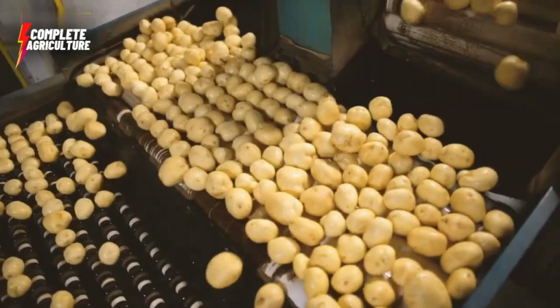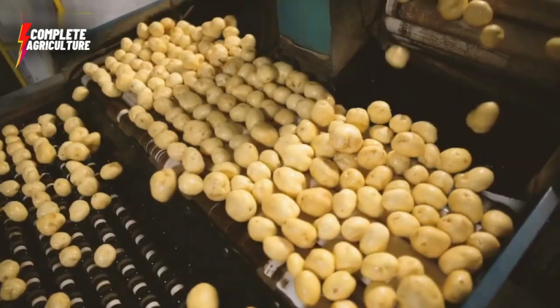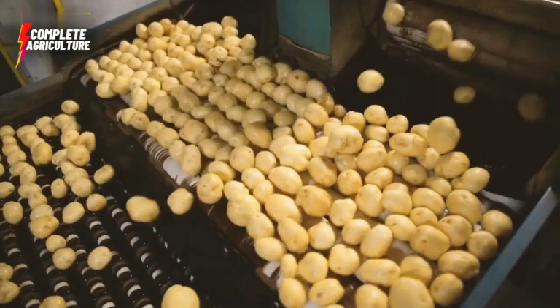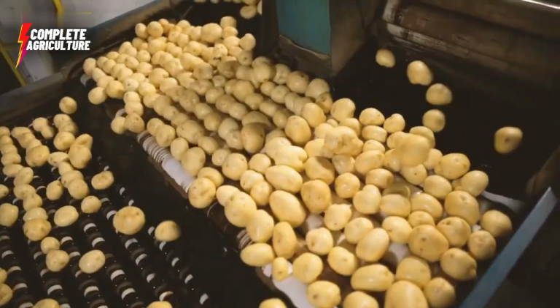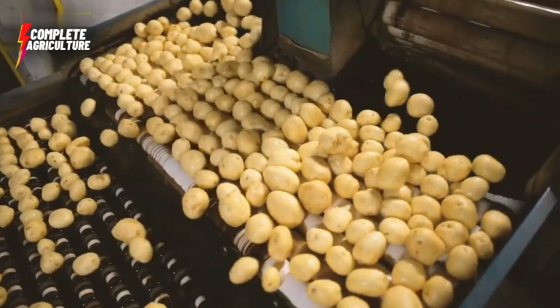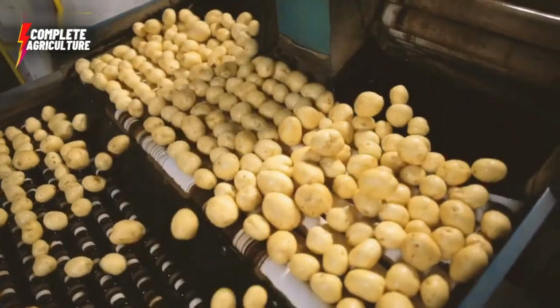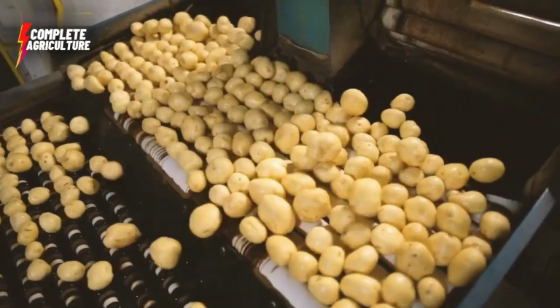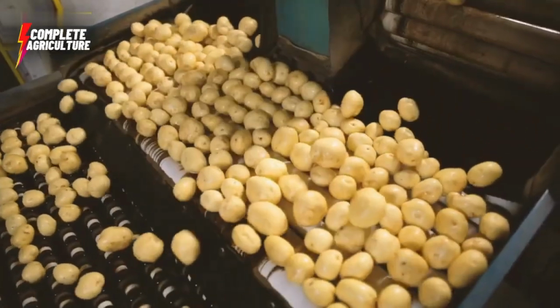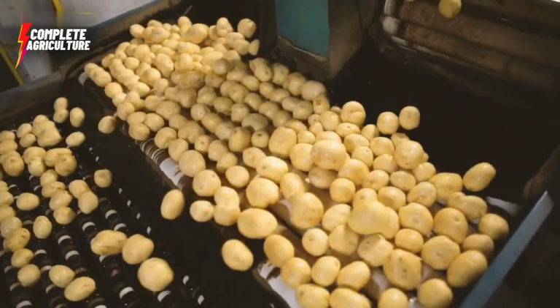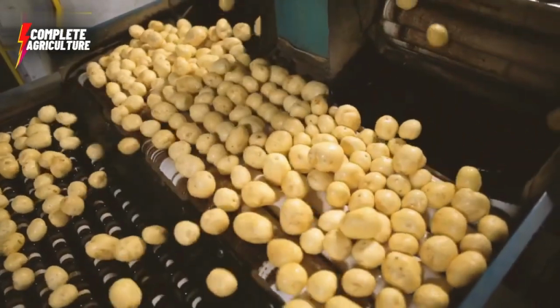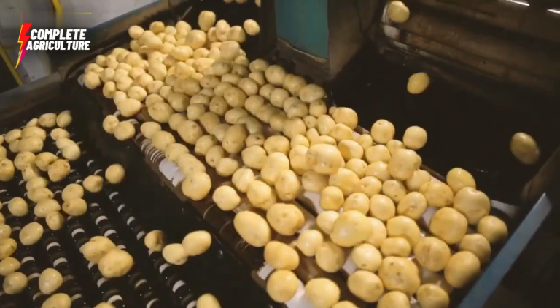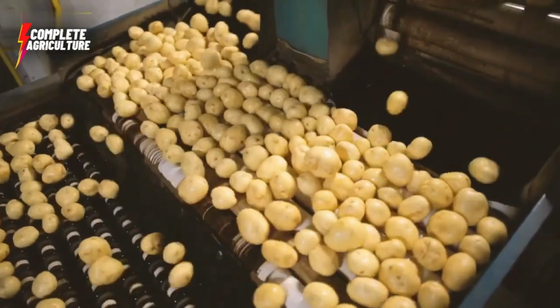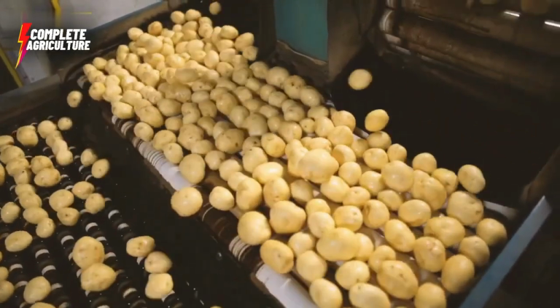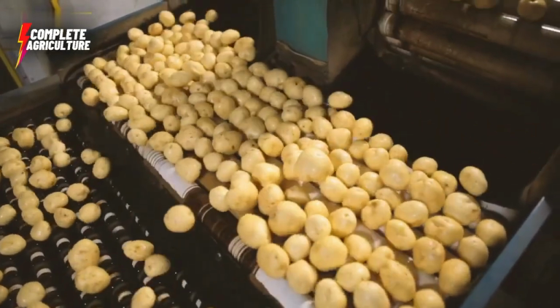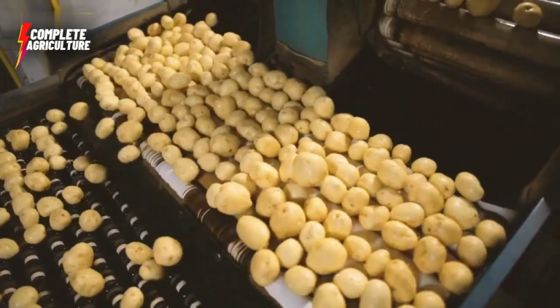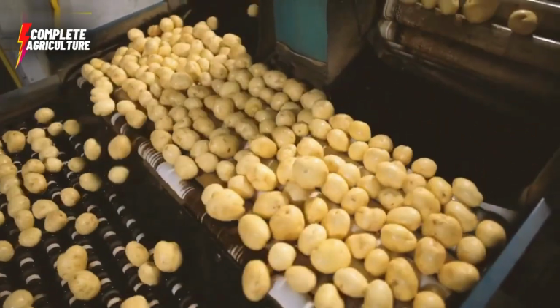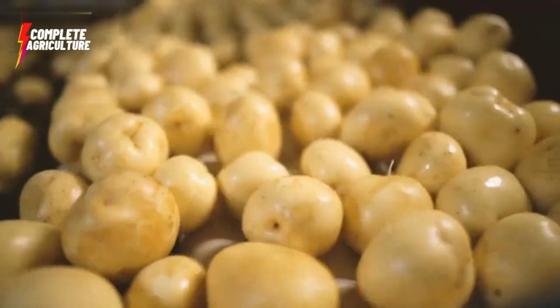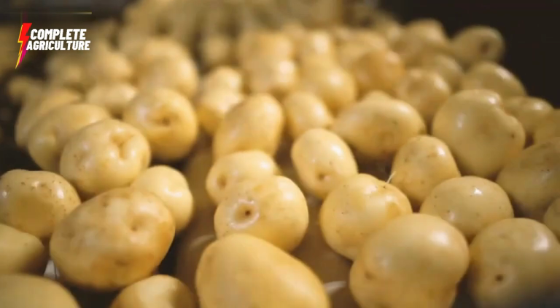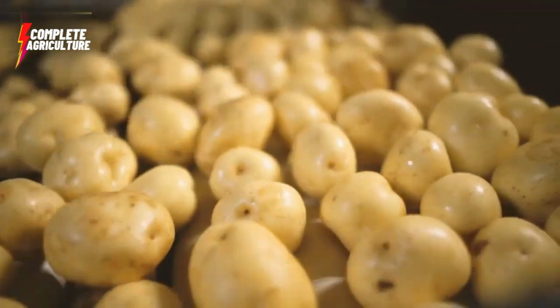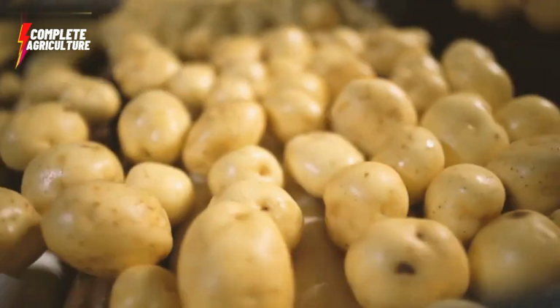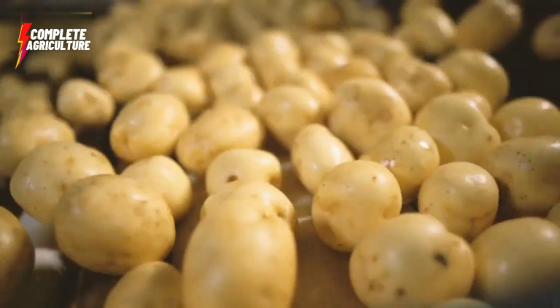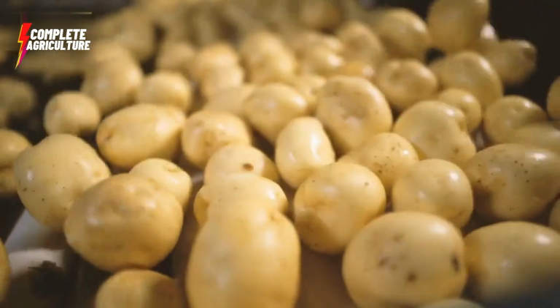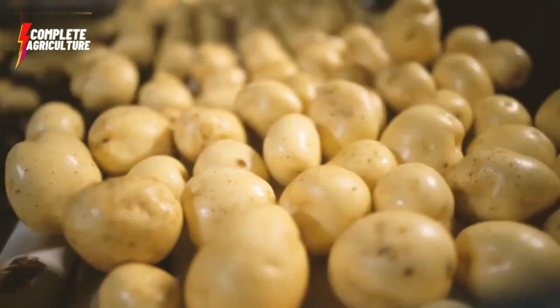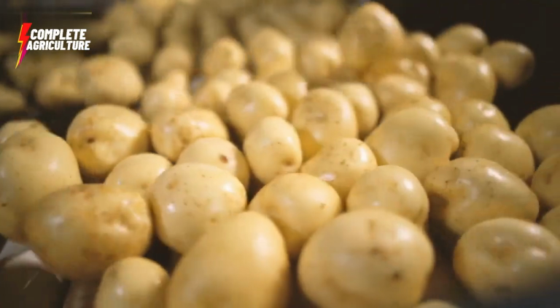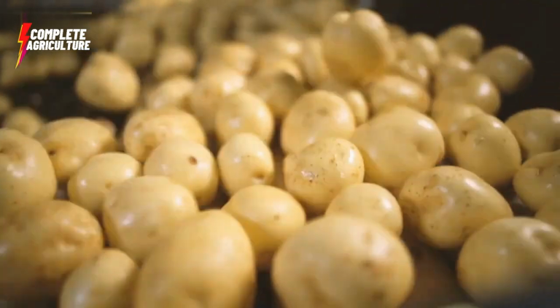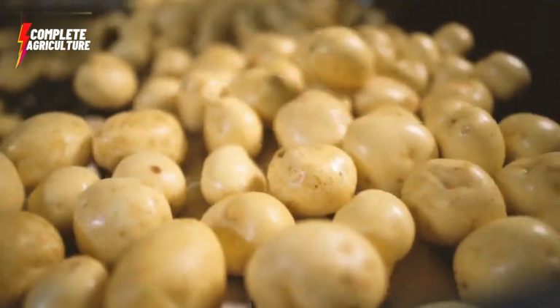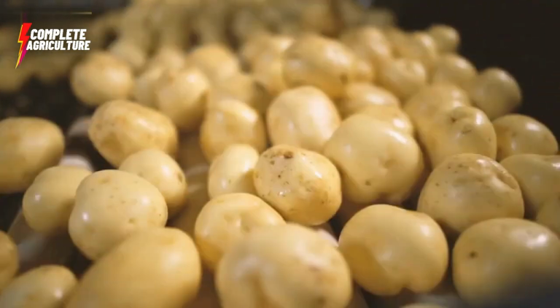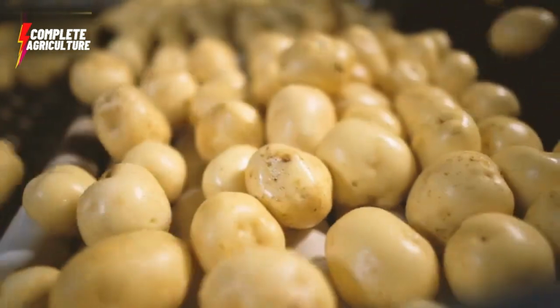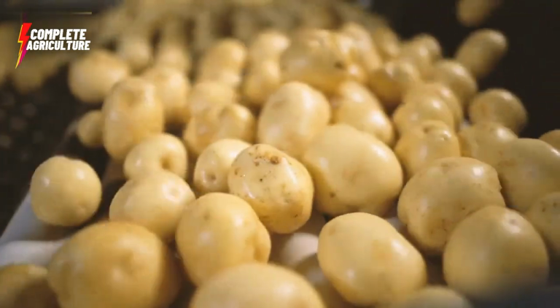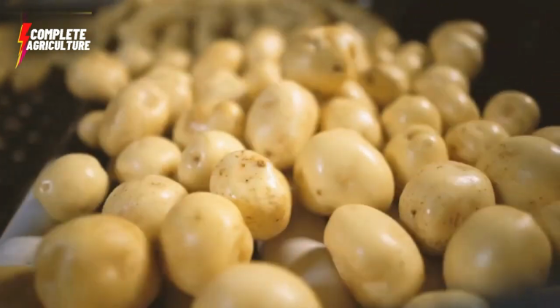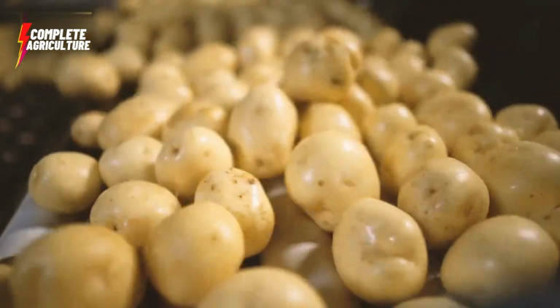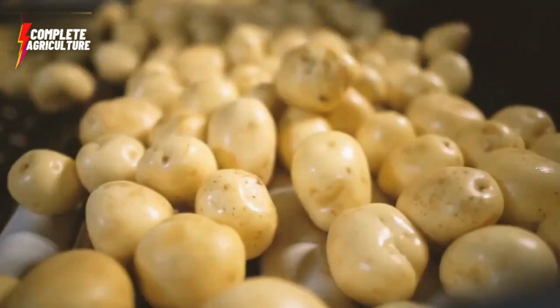This is how billions of potato chips are made in a factory. This is the whole manufacturing process from harvesting to final packaging.